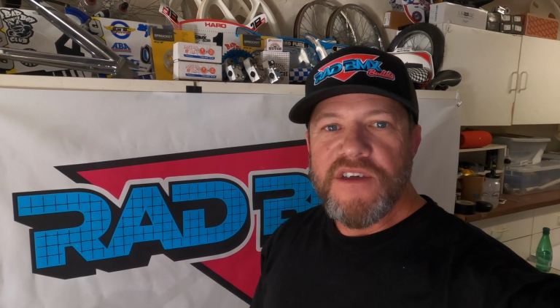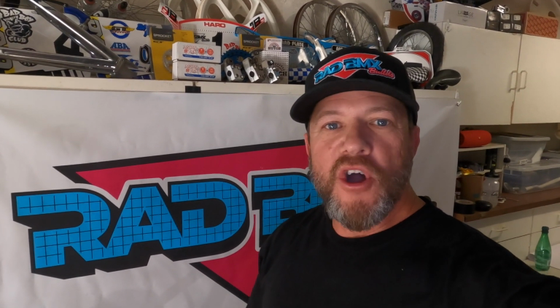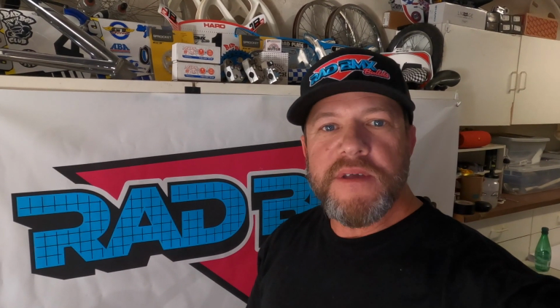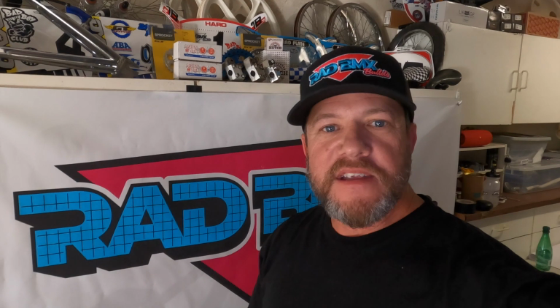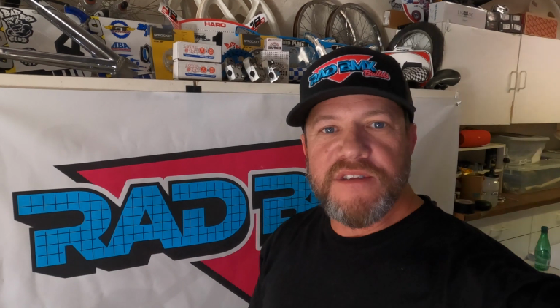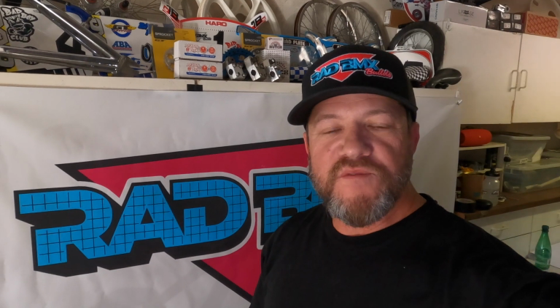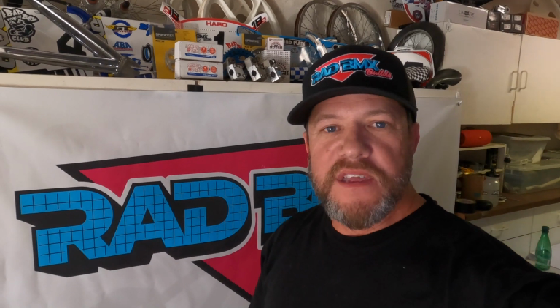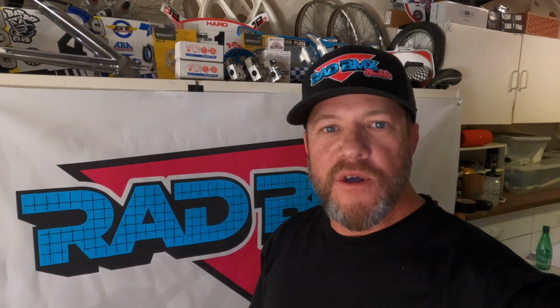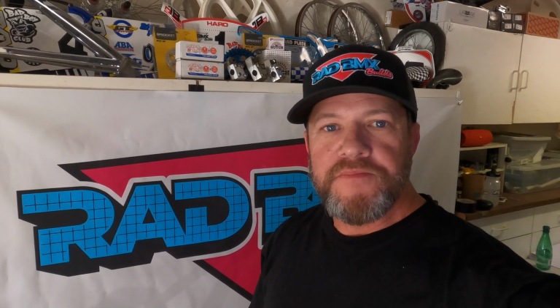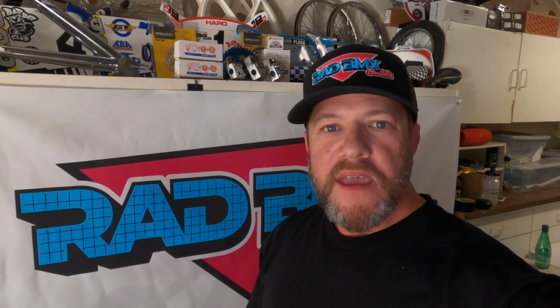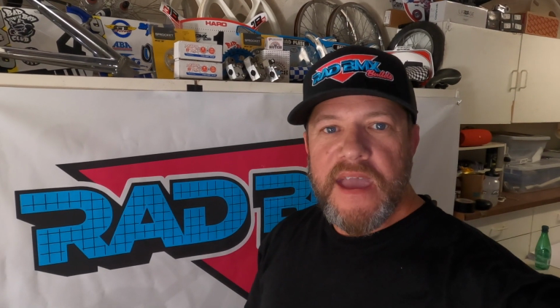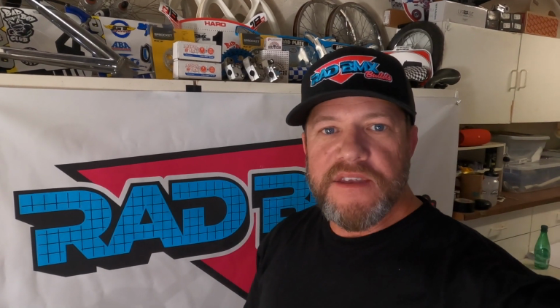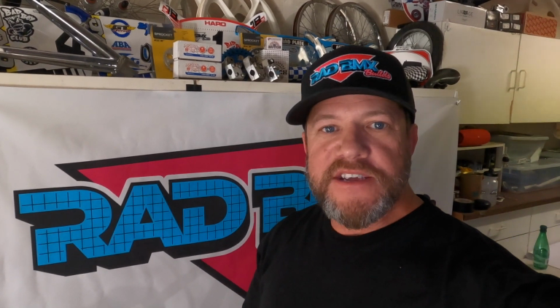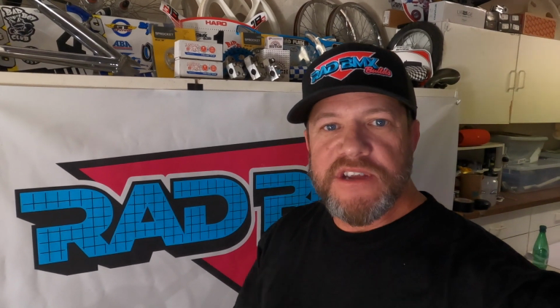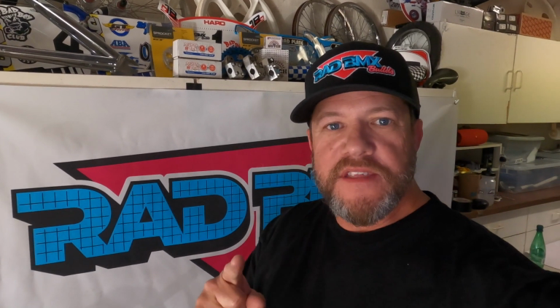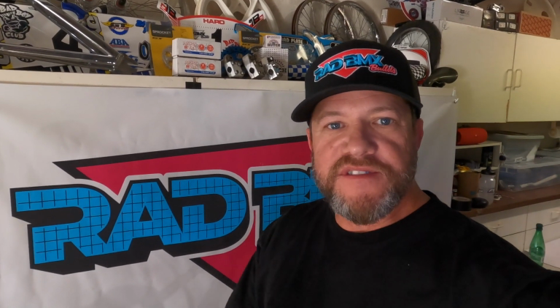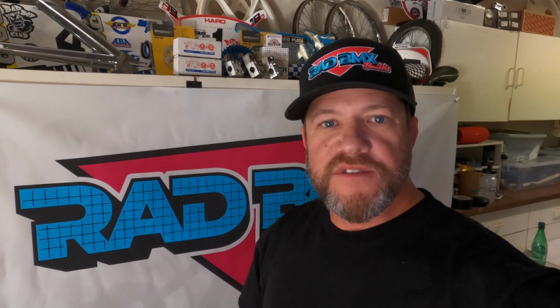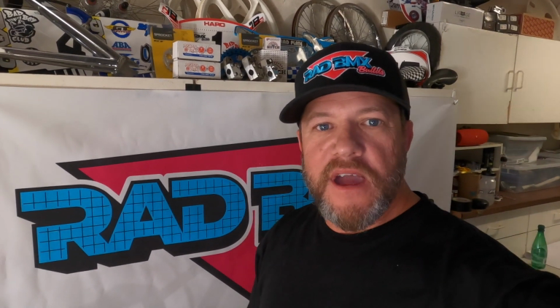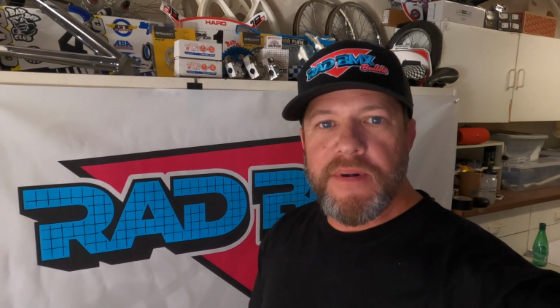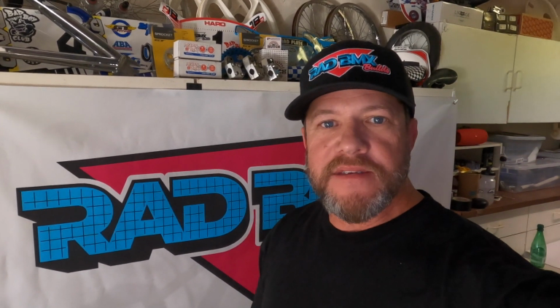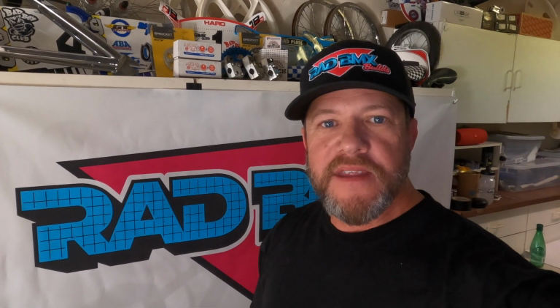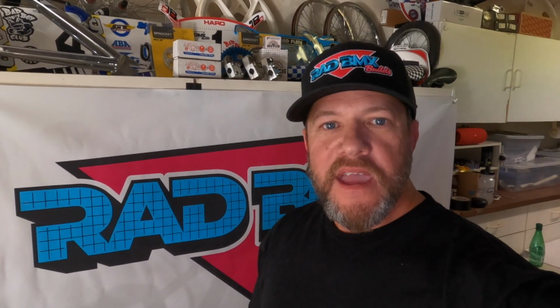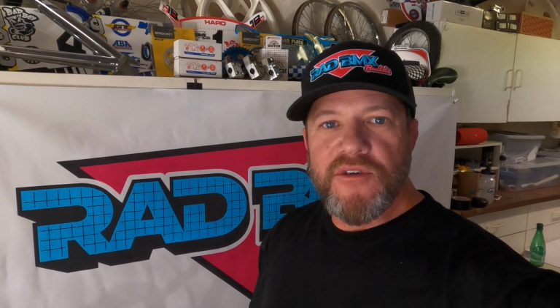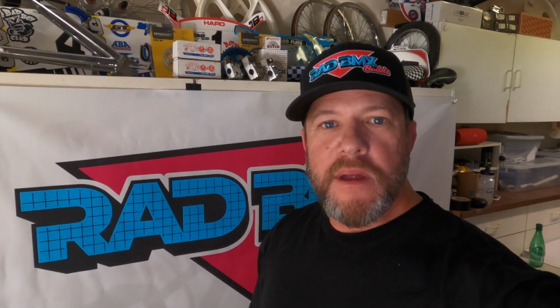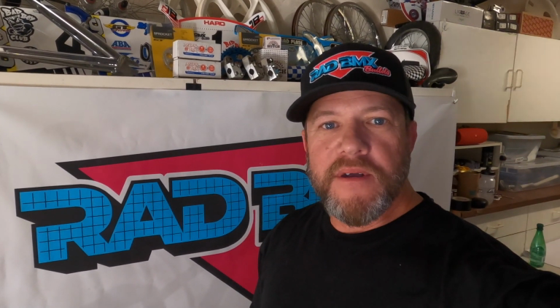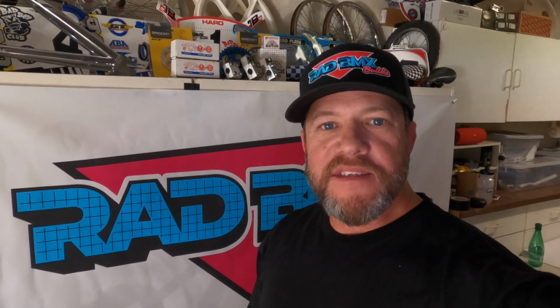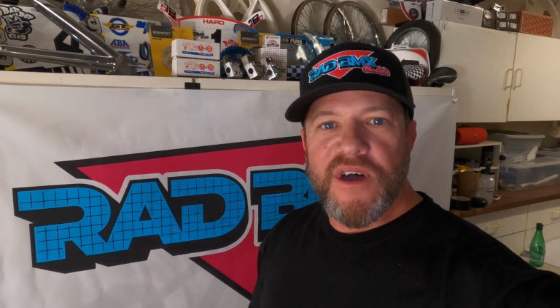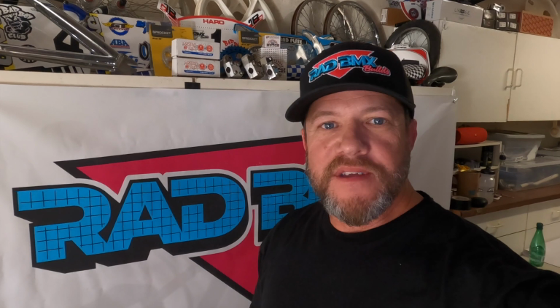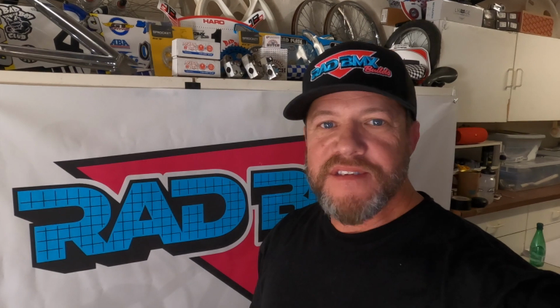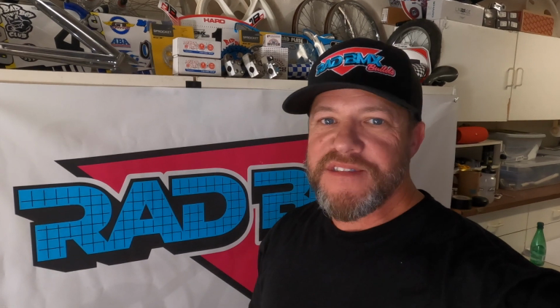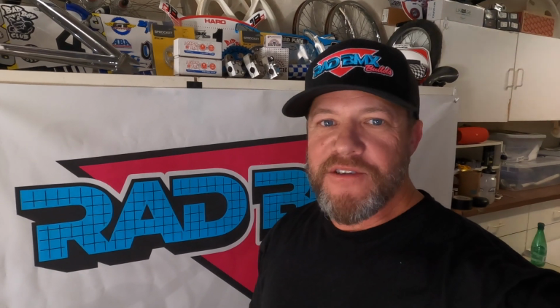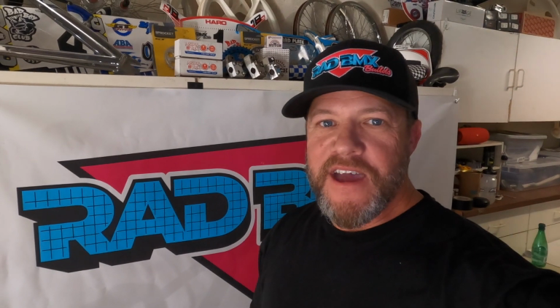I hope you liked this video. Make sure you hit the subscribe button and remember, as always, stay rad.